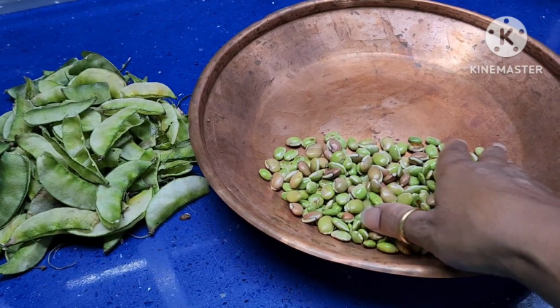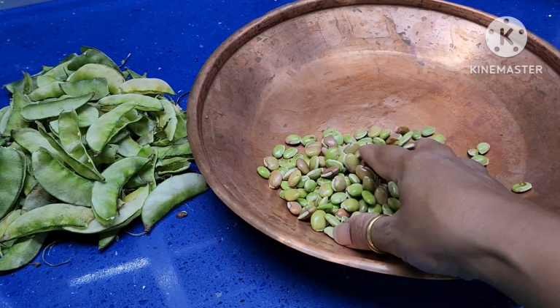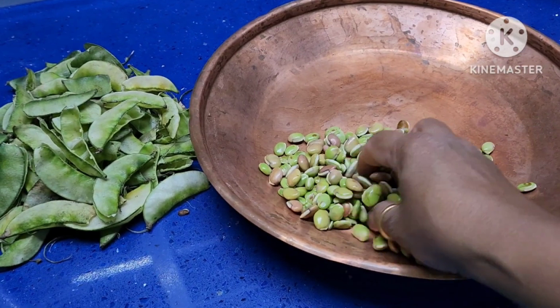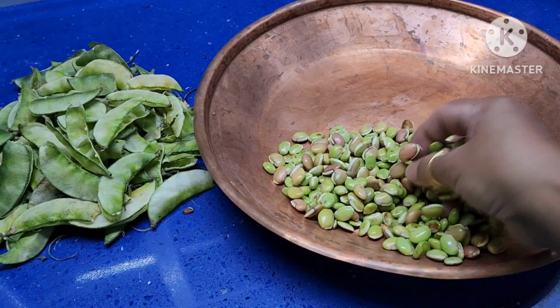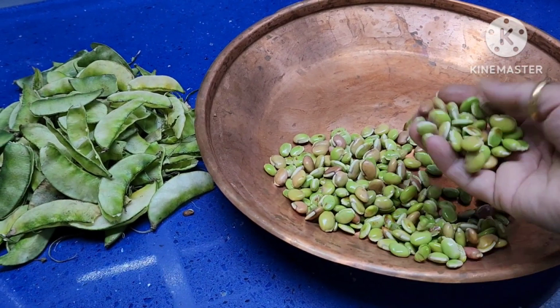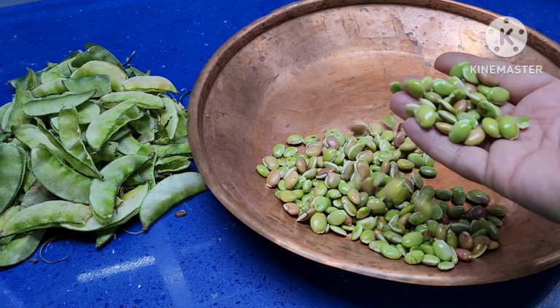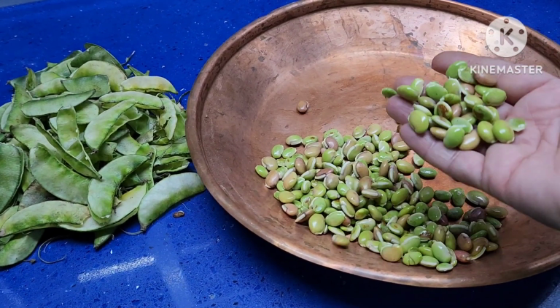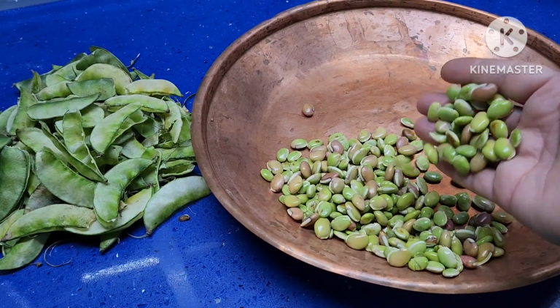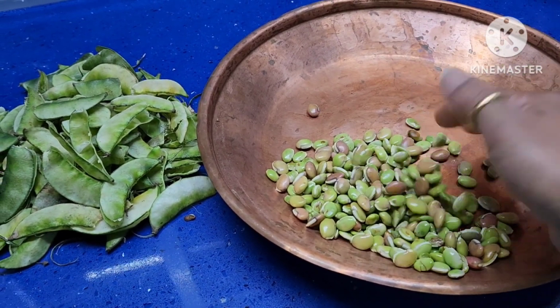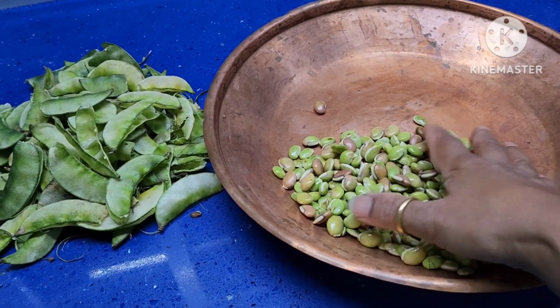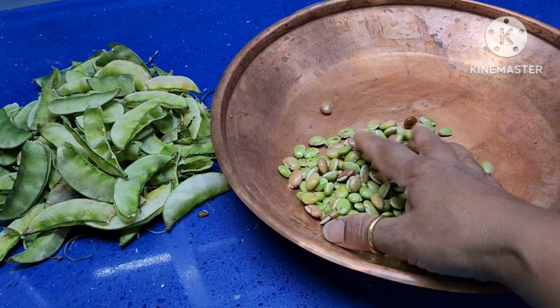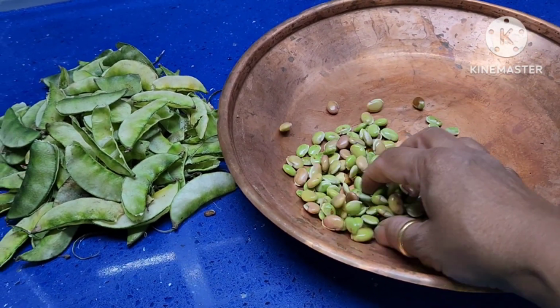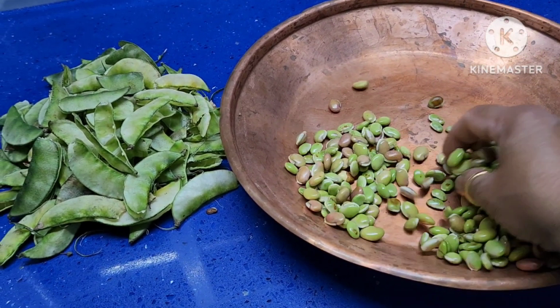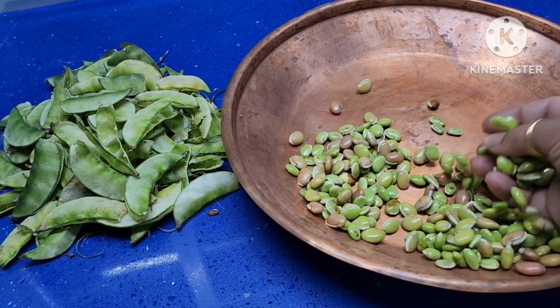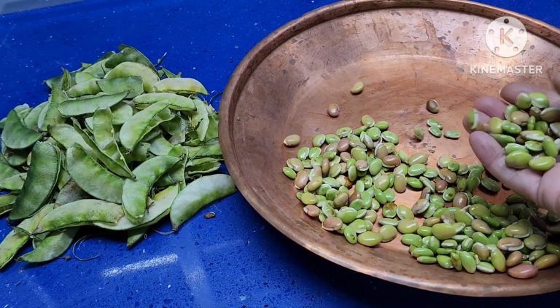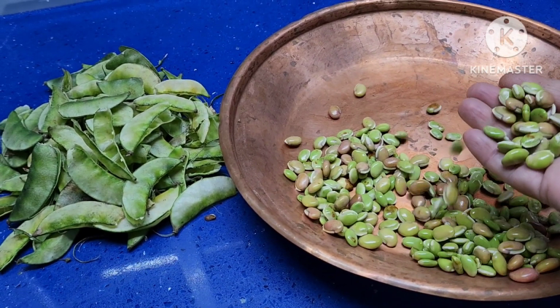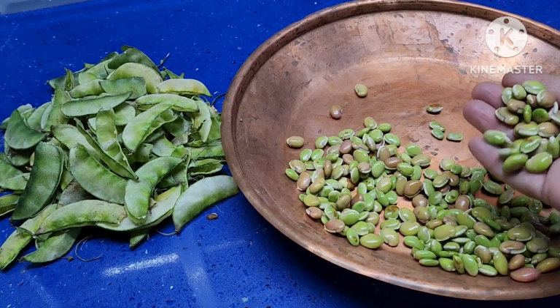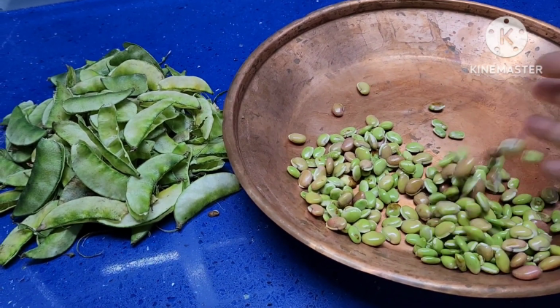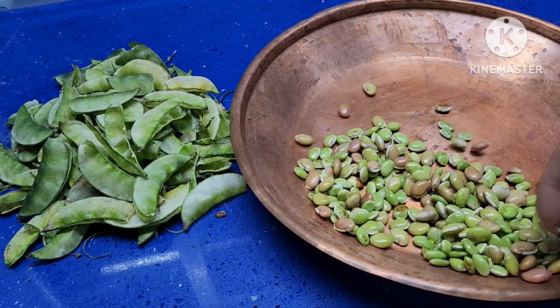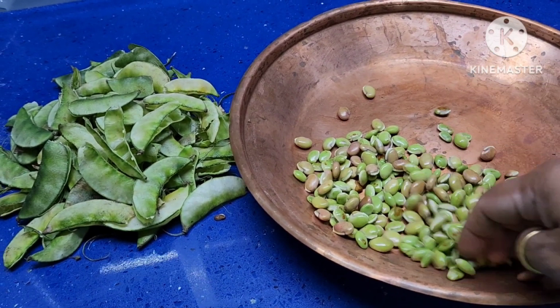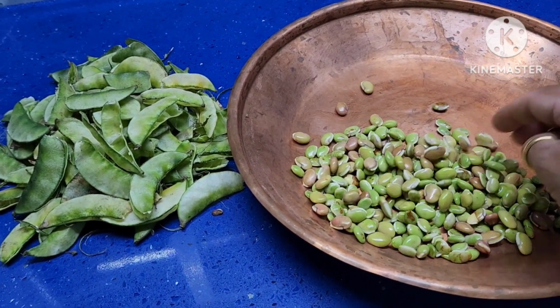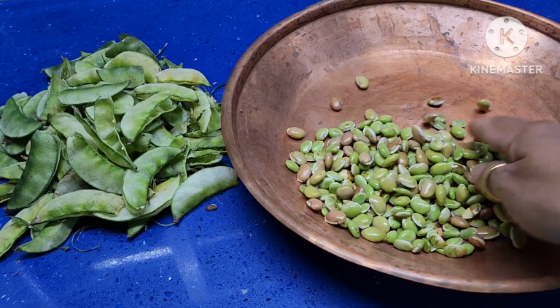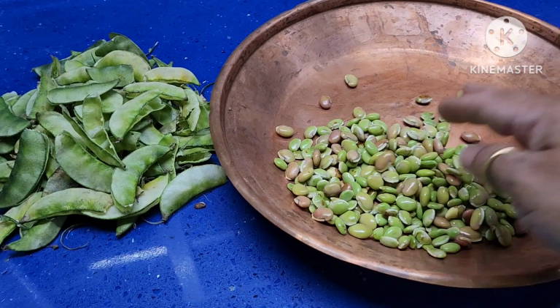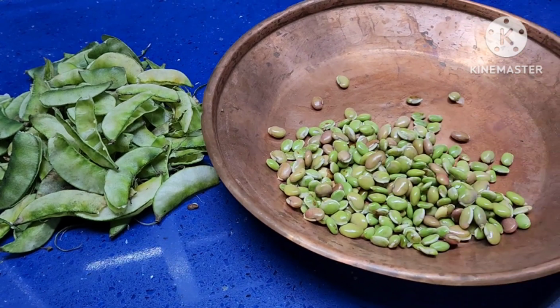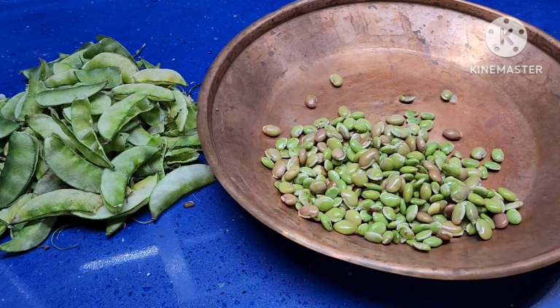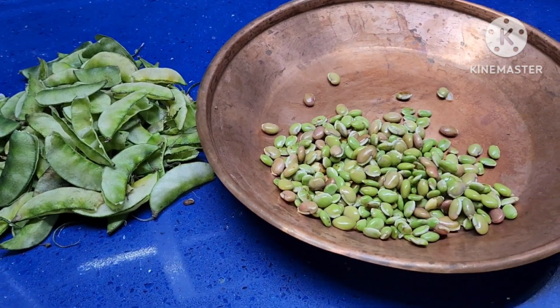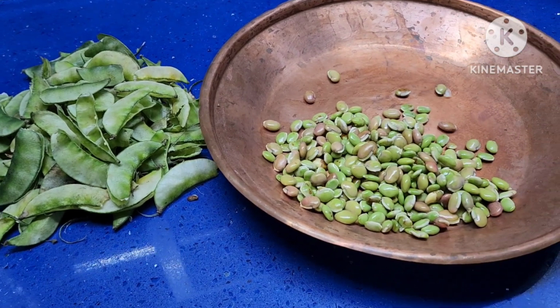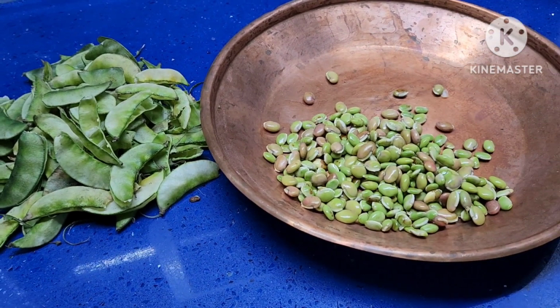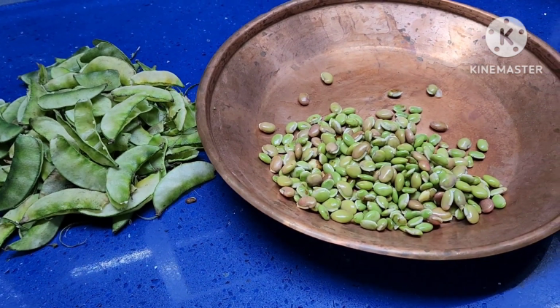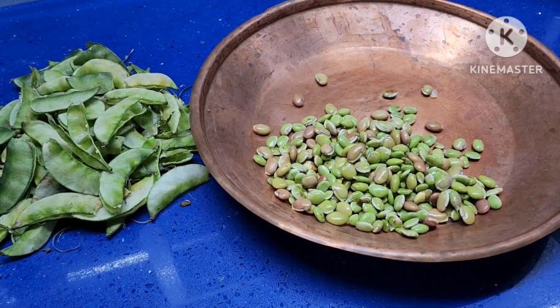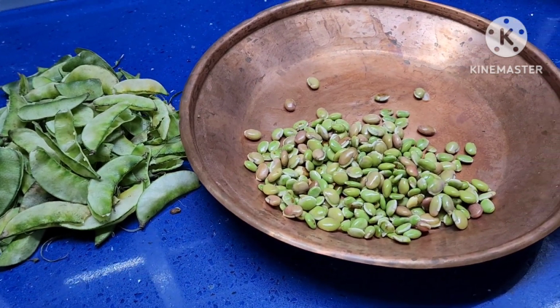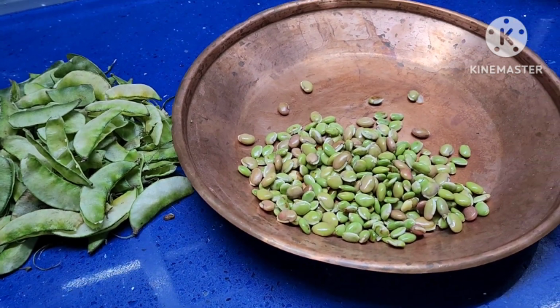These are the seeds. I am going to make curry with these seeds.